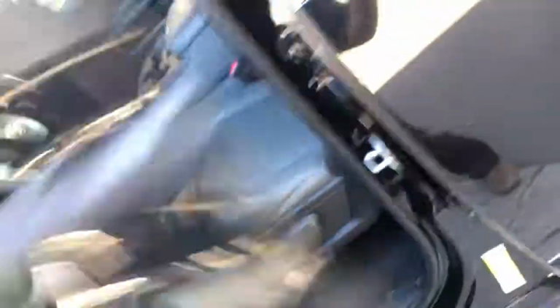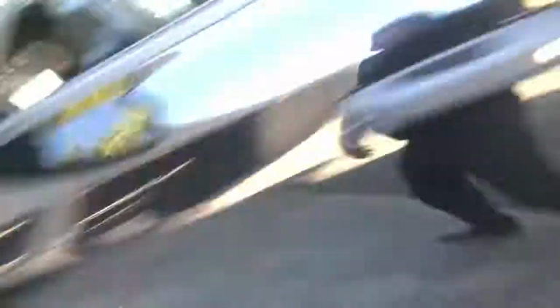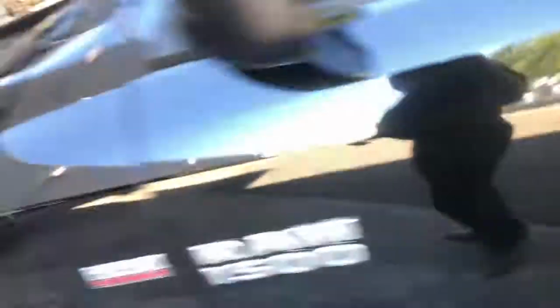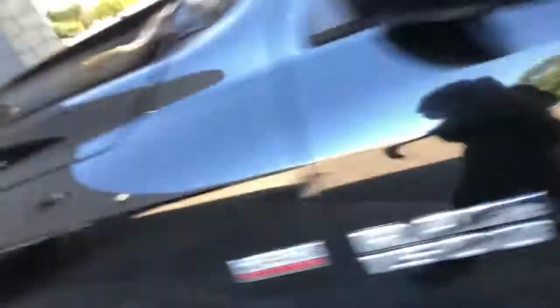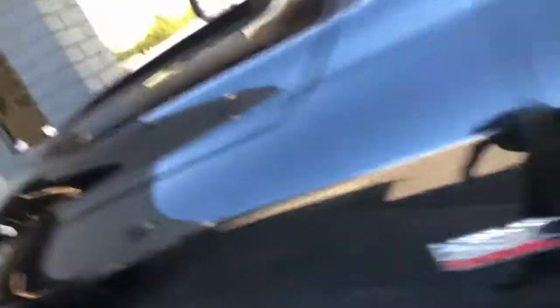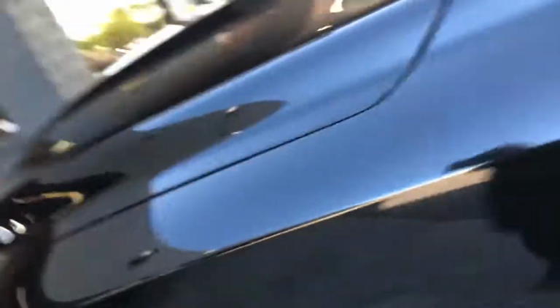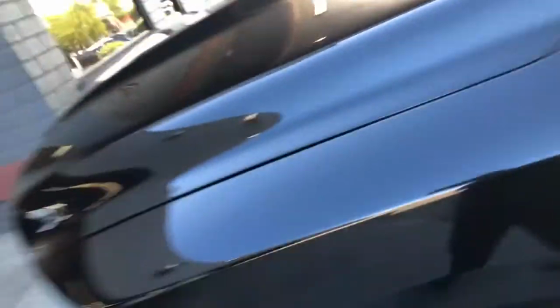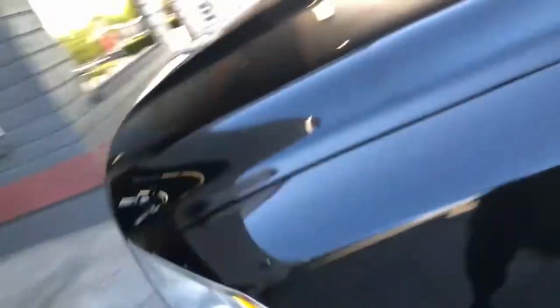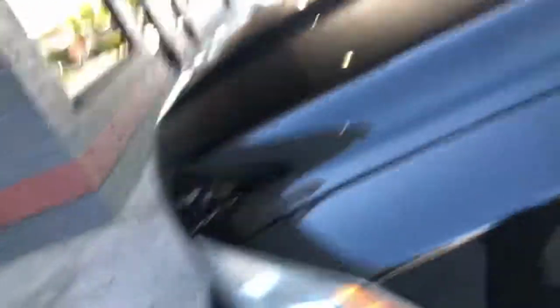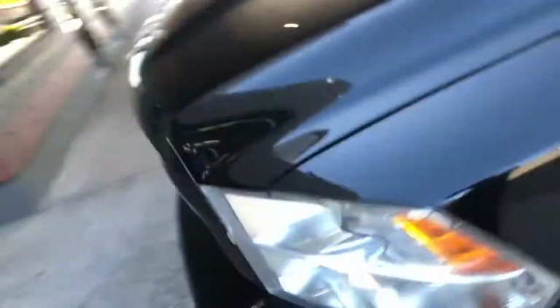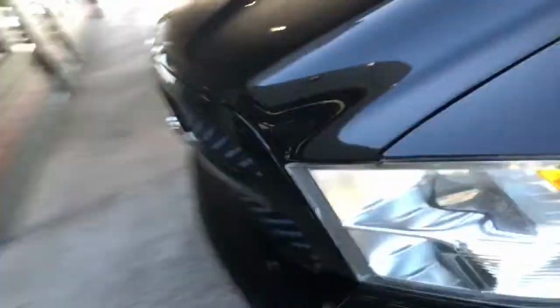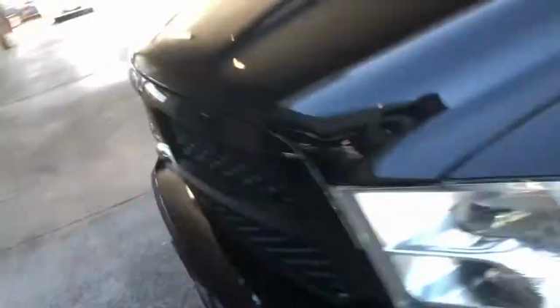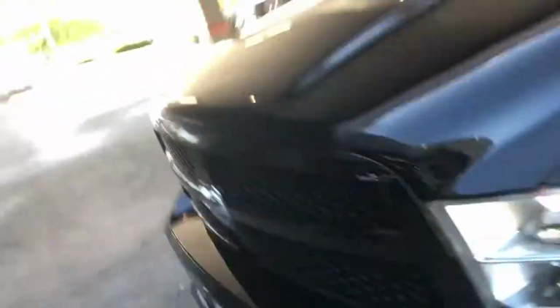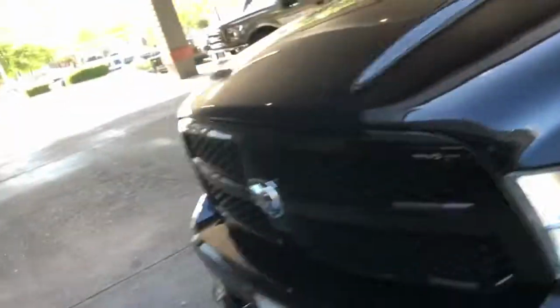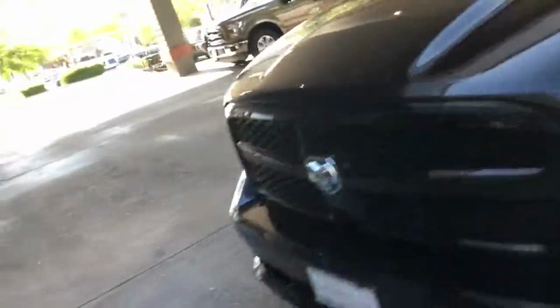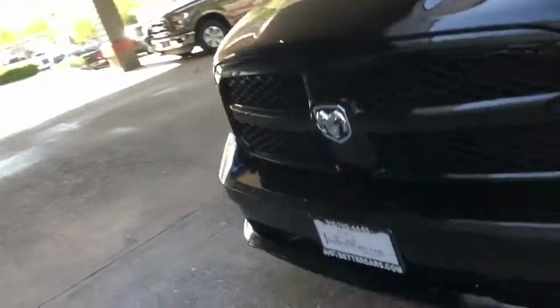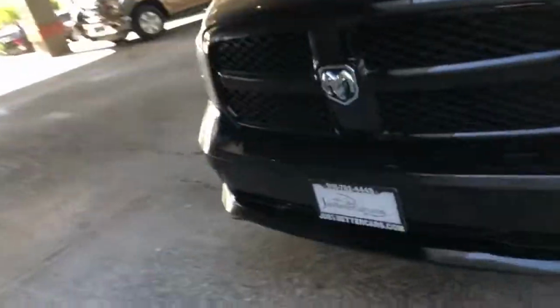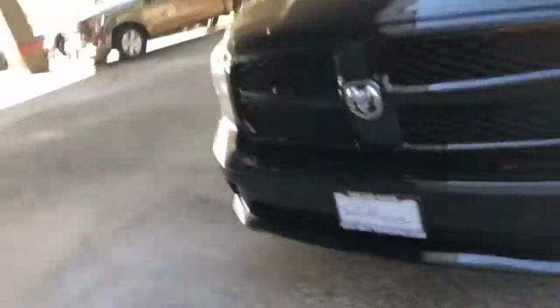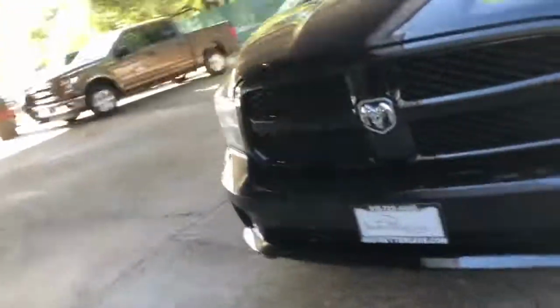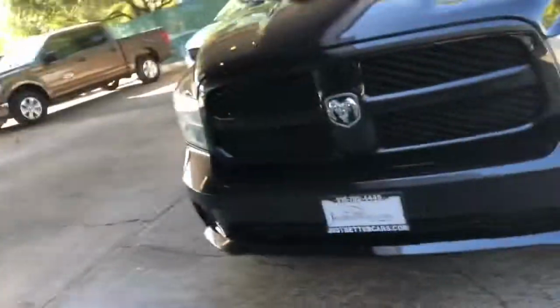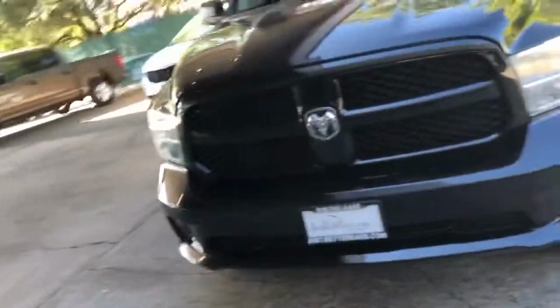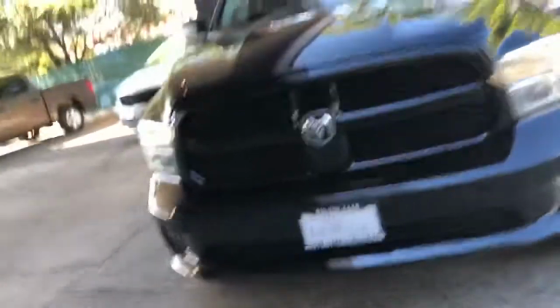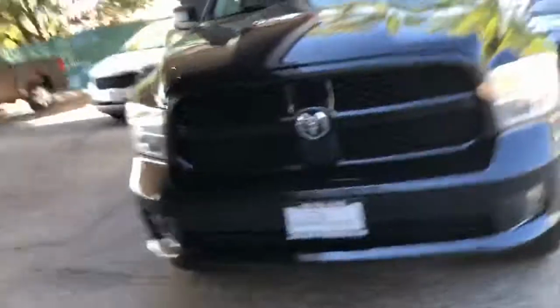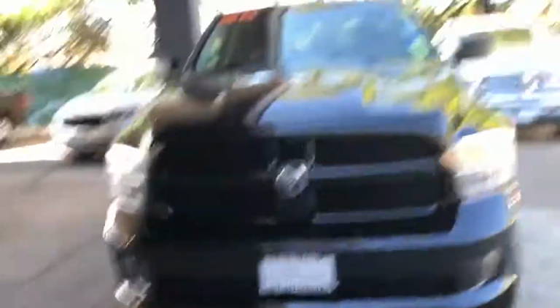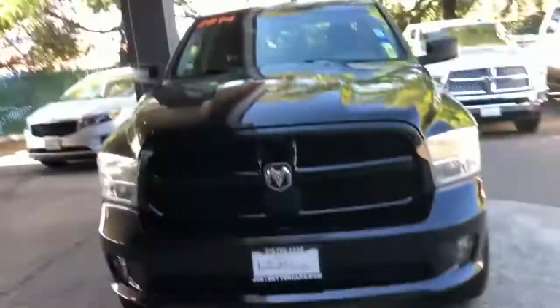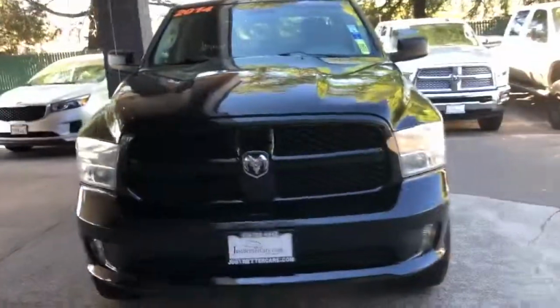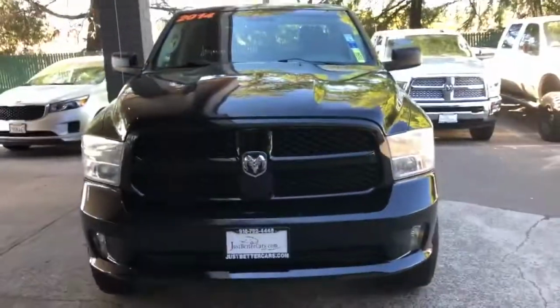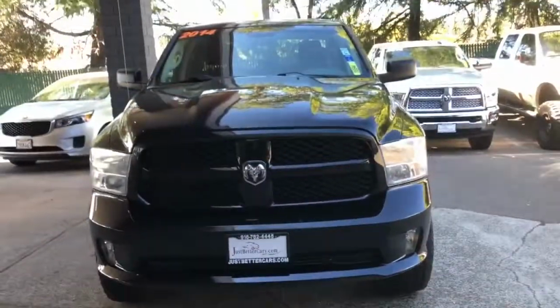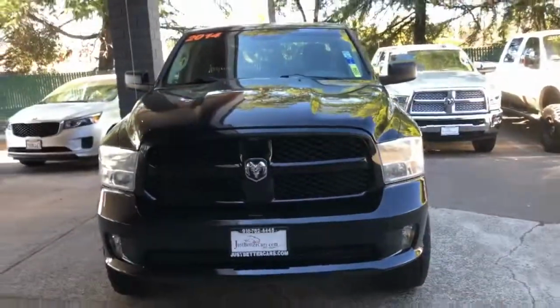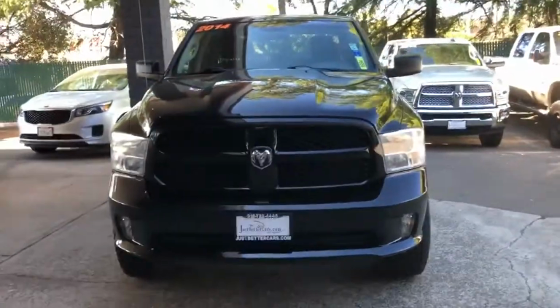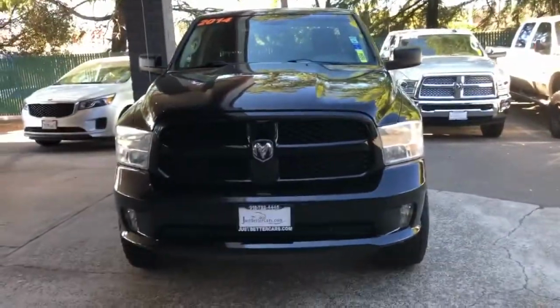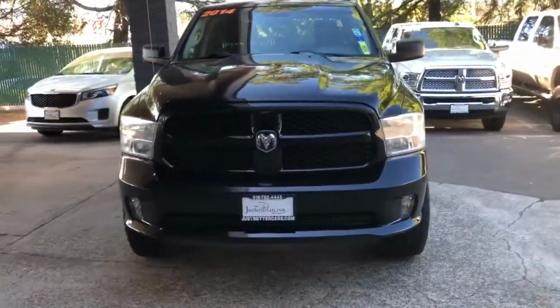And this right here is the 2014 Ram 1500 down here at Just Better Cars.